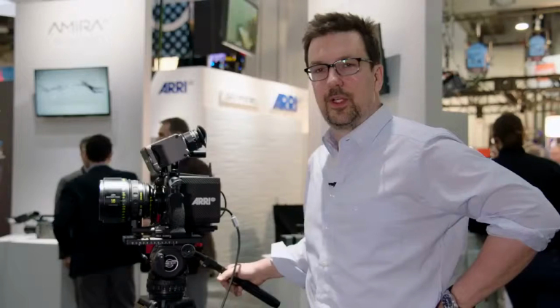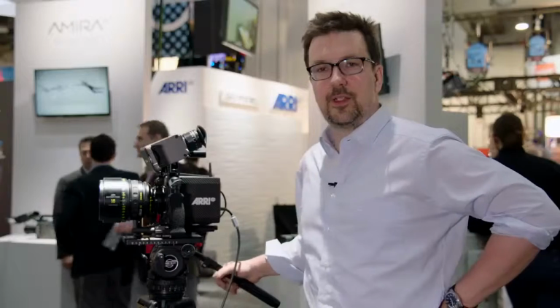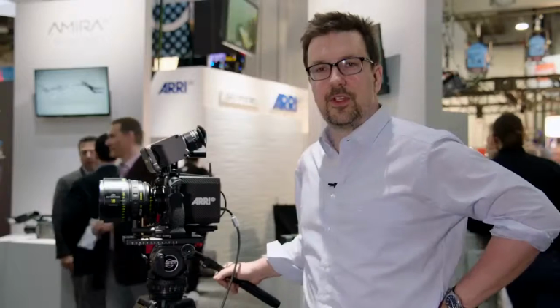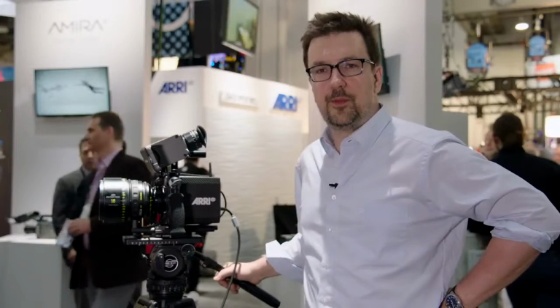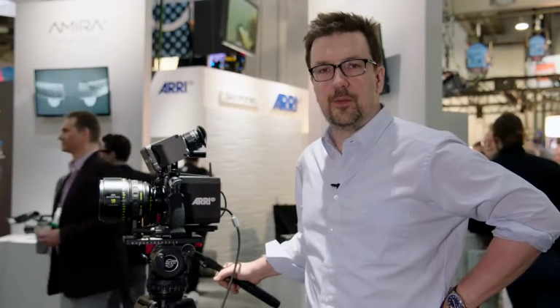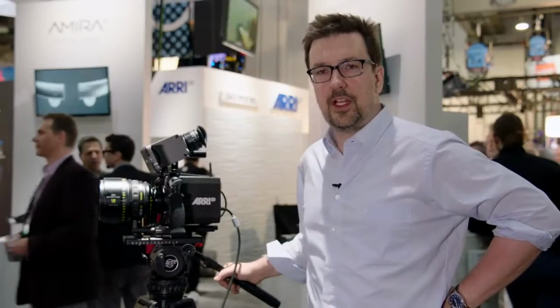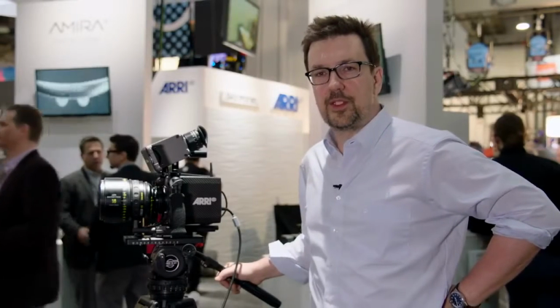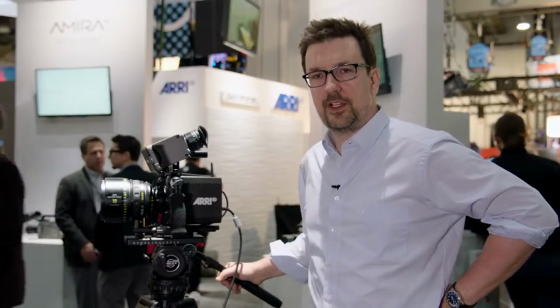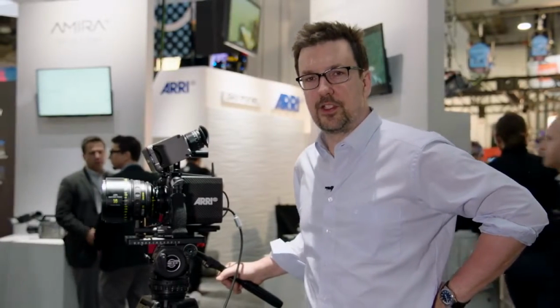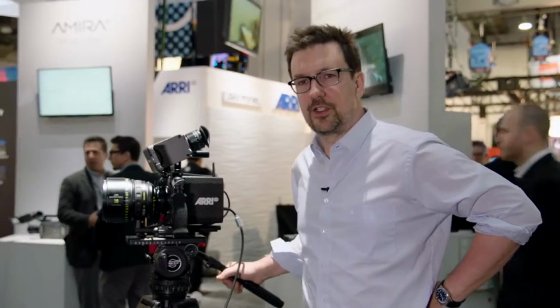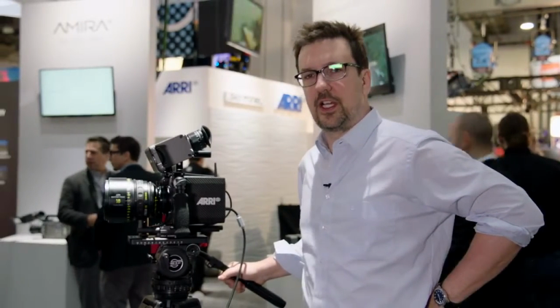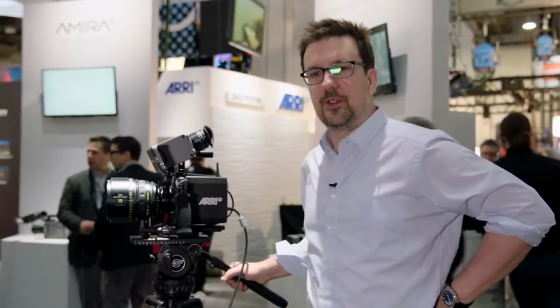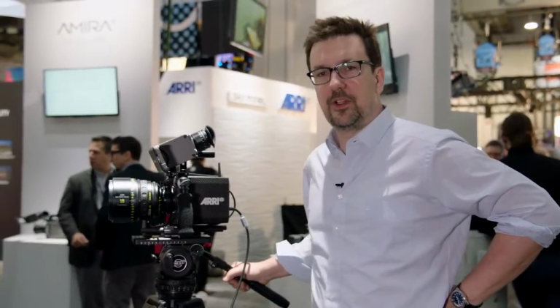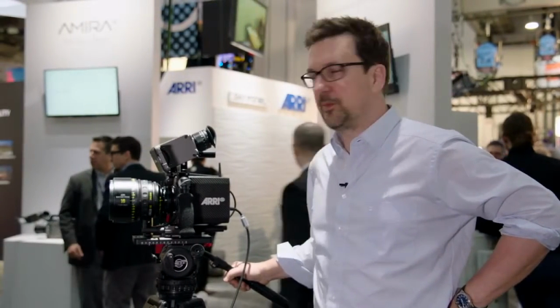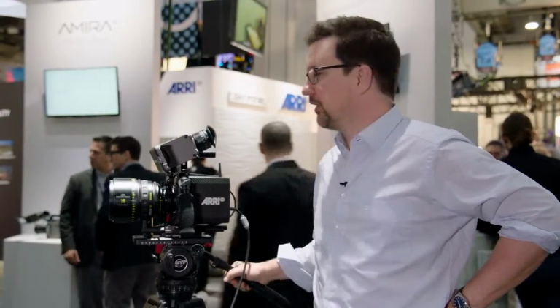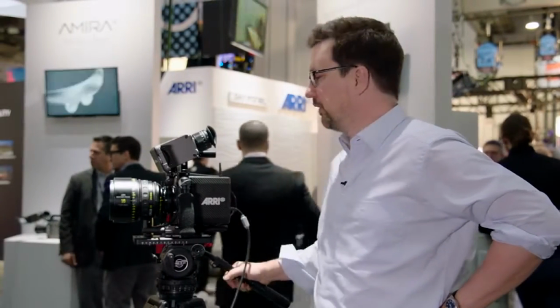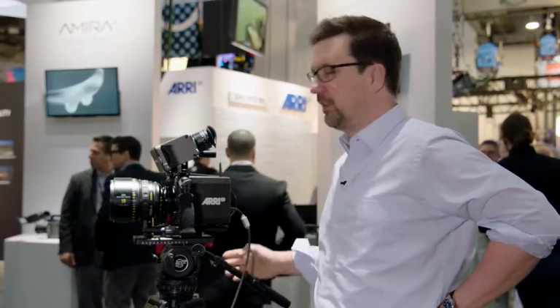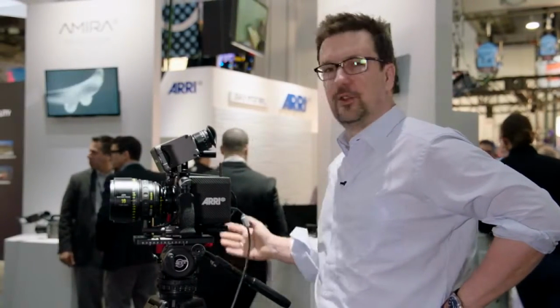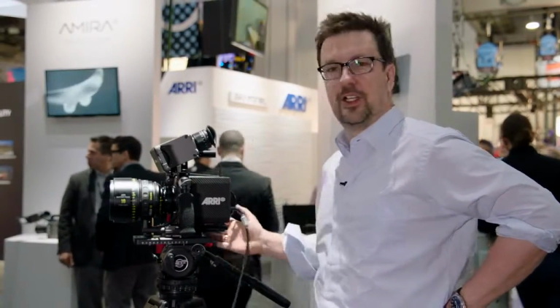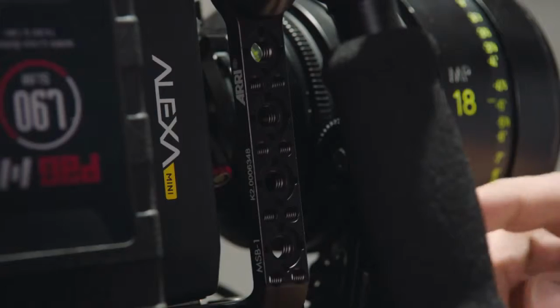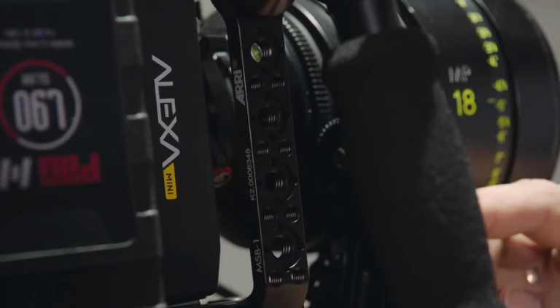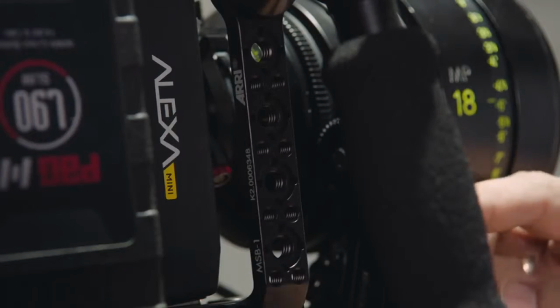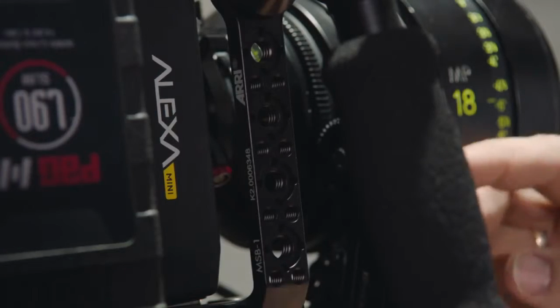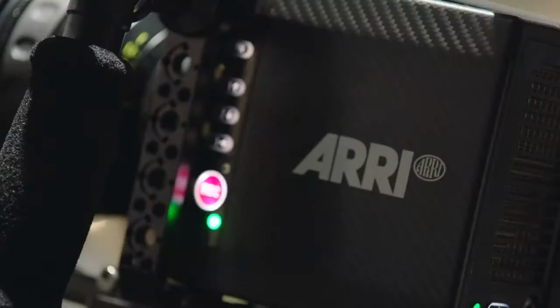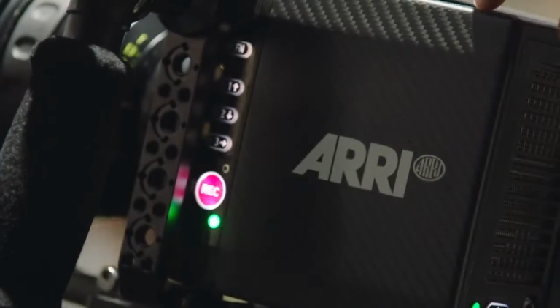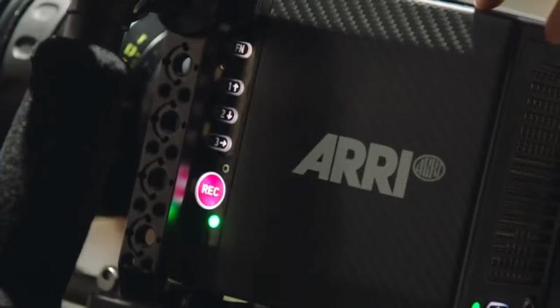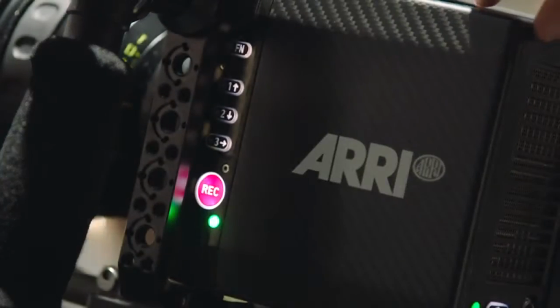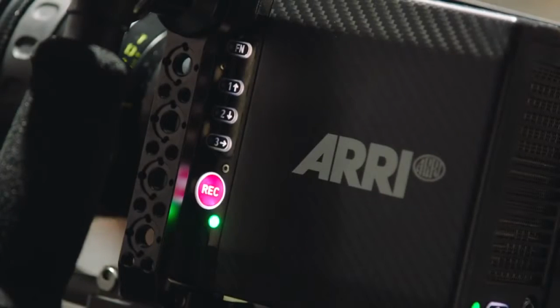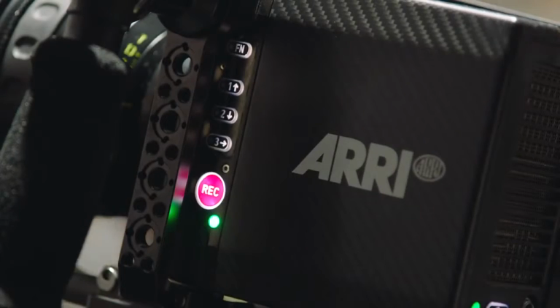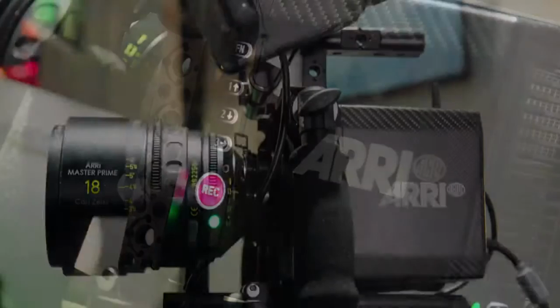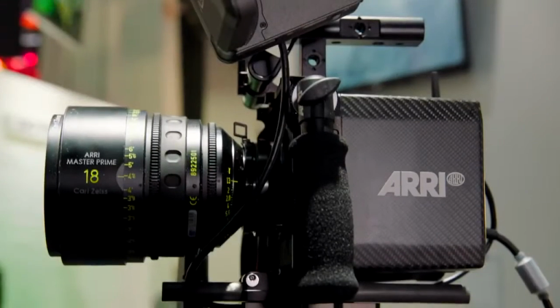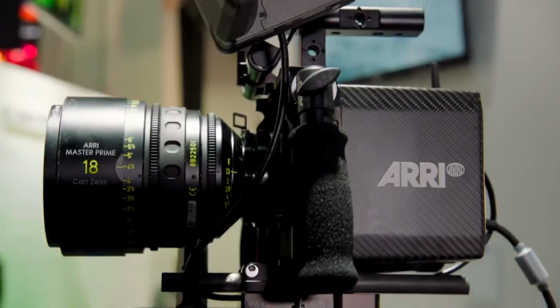Welcome to NAB, my name is Michael Jonas. I'm the product manager of the new Alexa Mini, our newest member of the Alexa family.